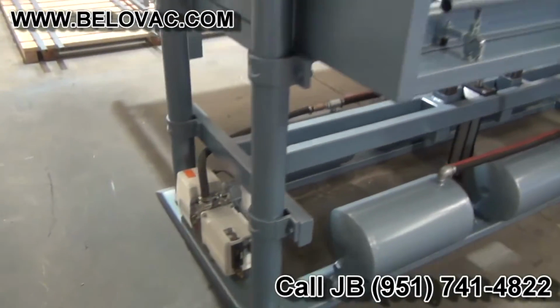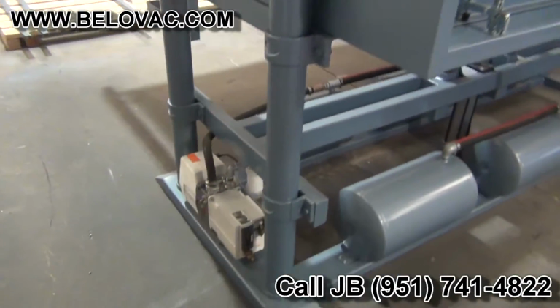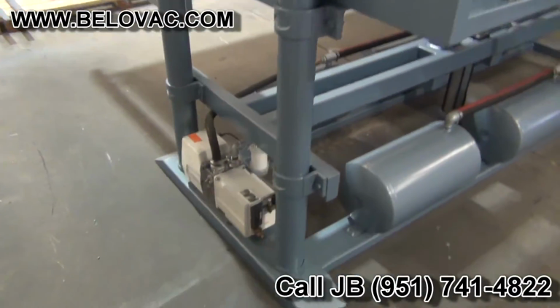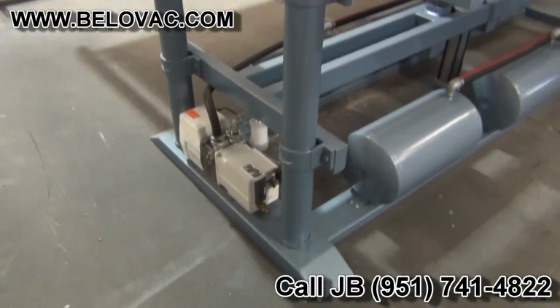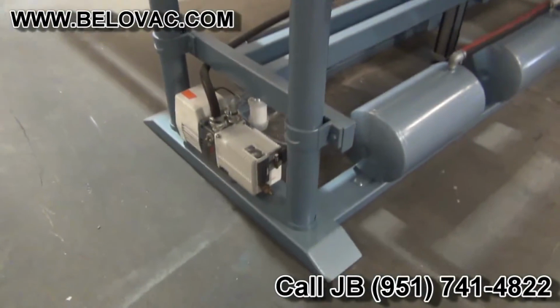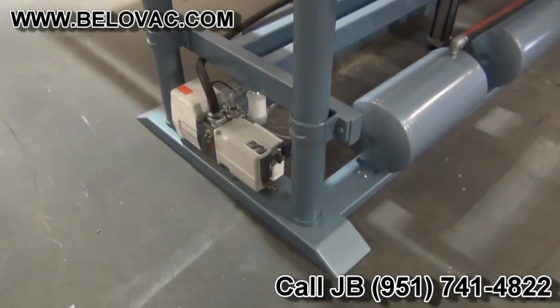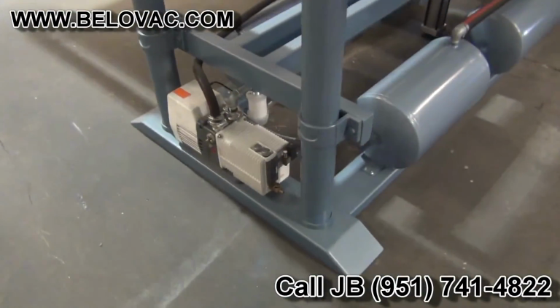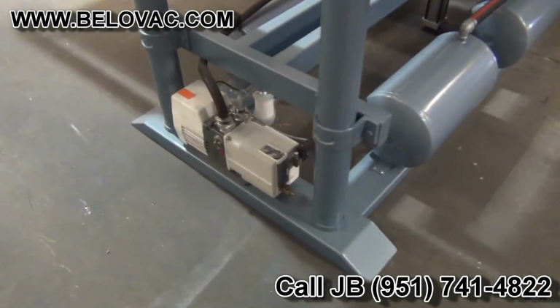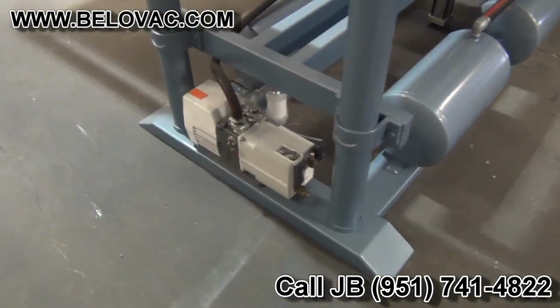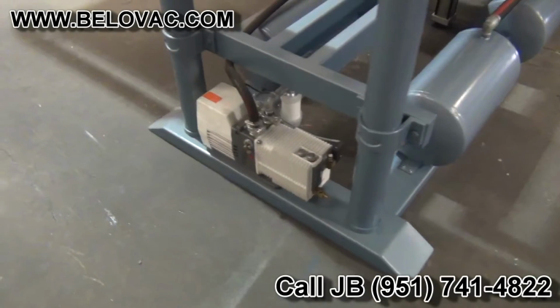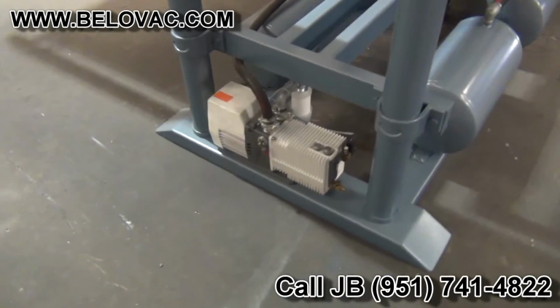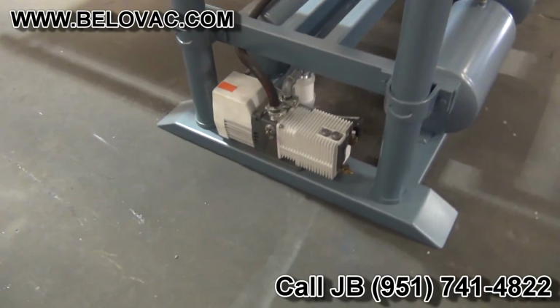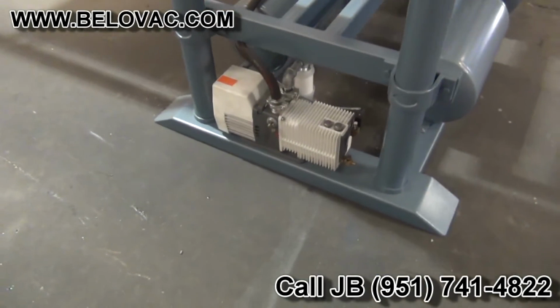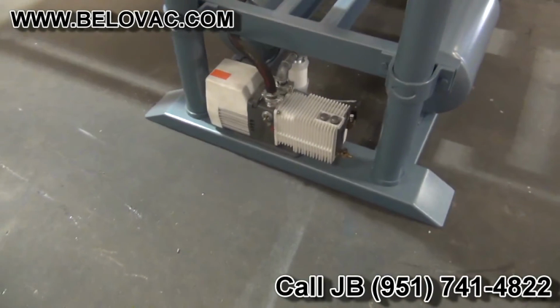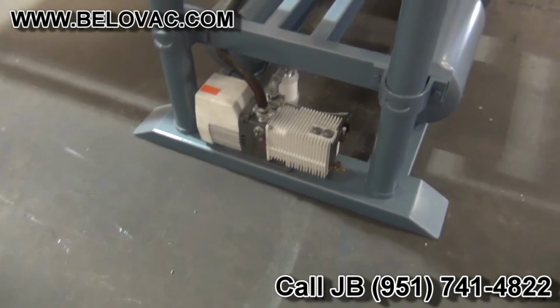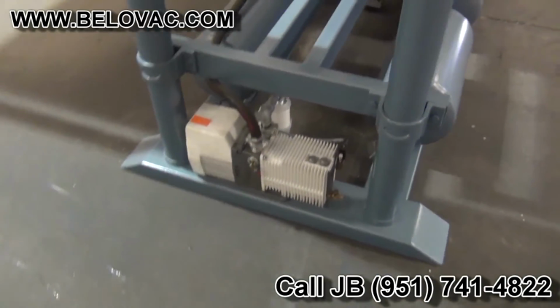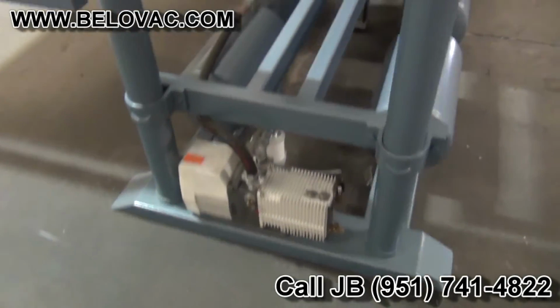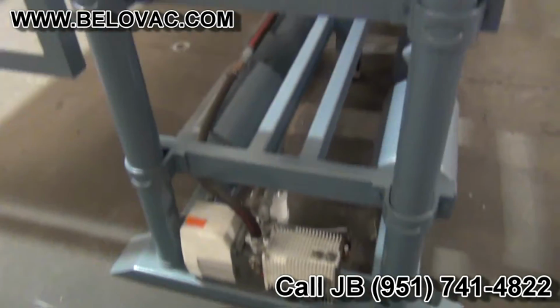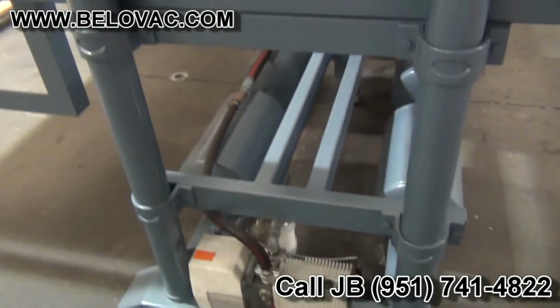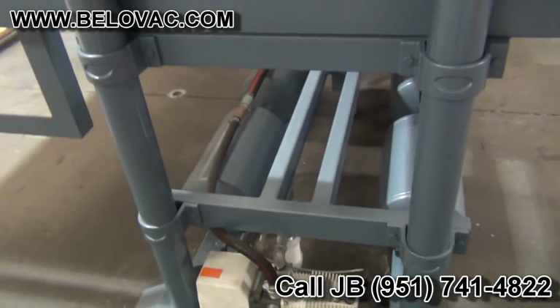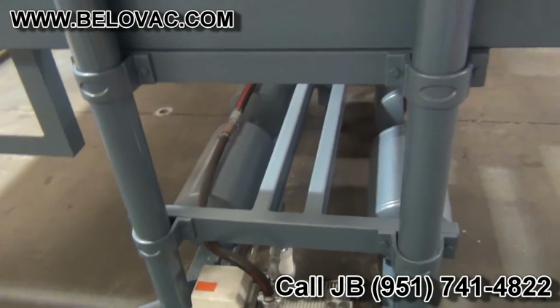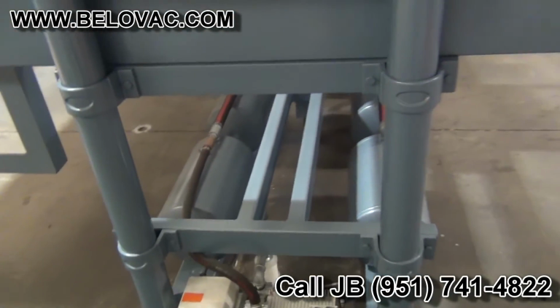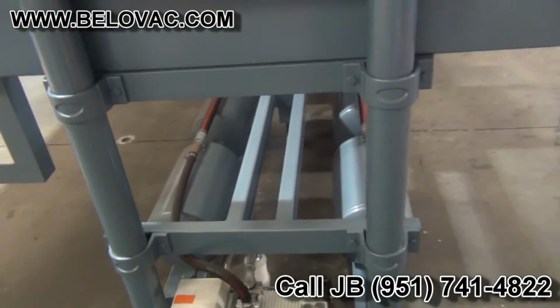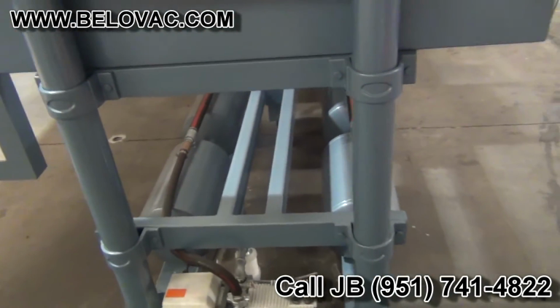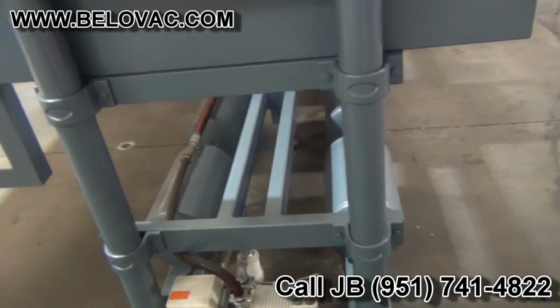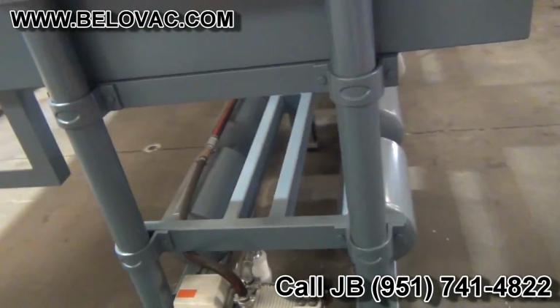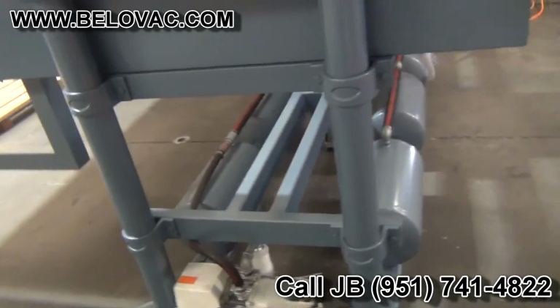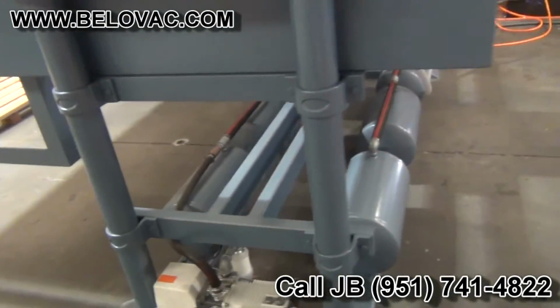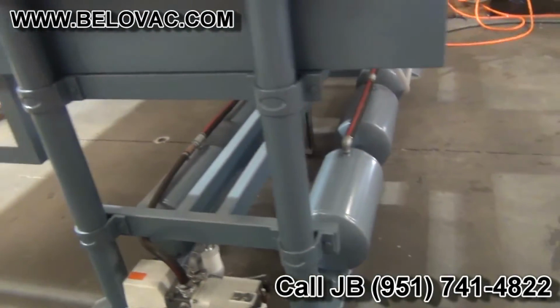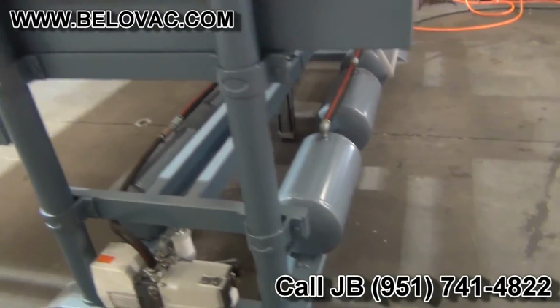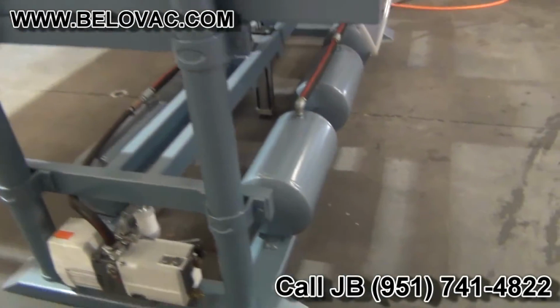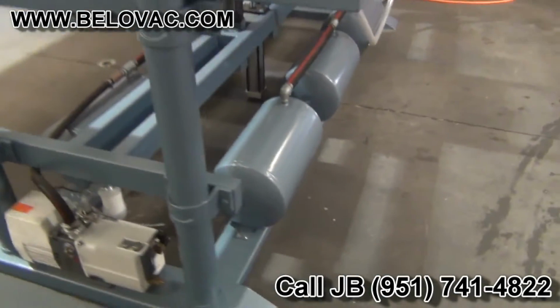There you have your onboard vacuum pump and vacuum storage tanks.